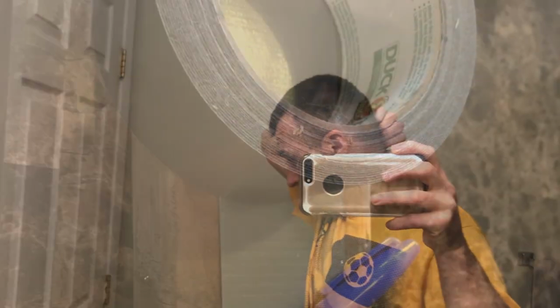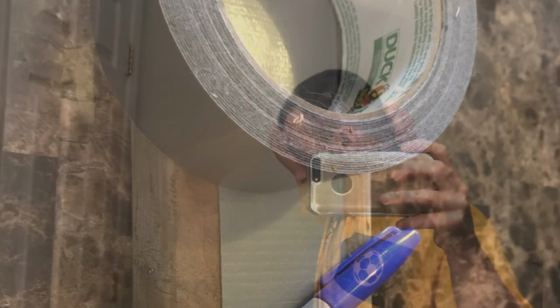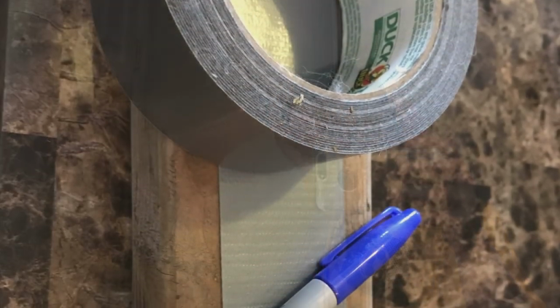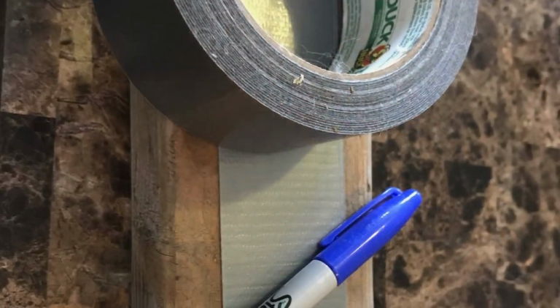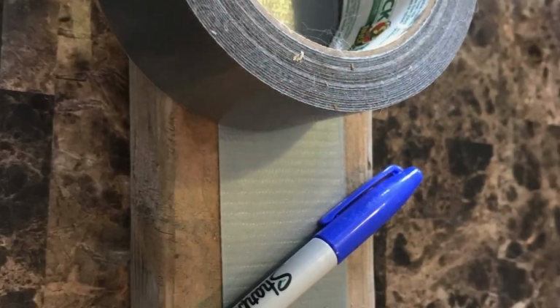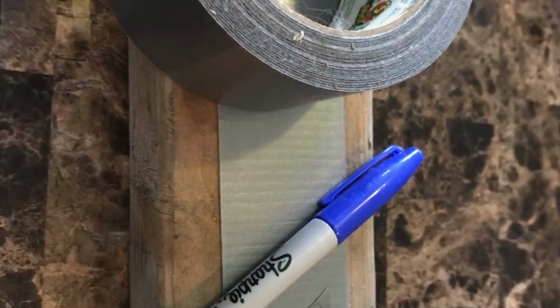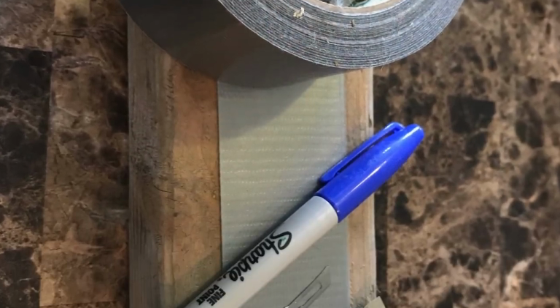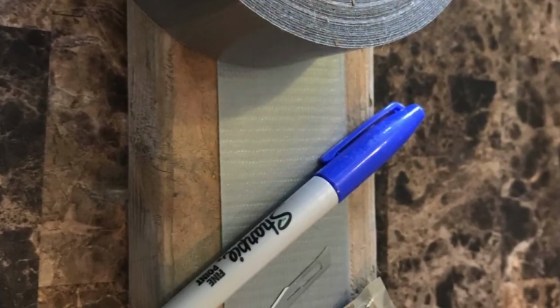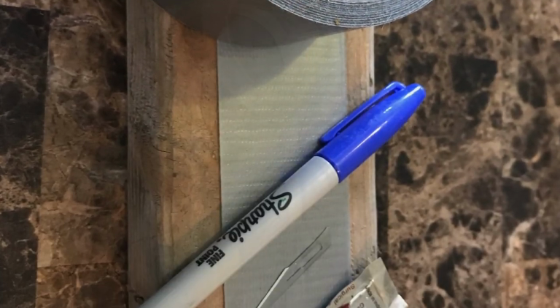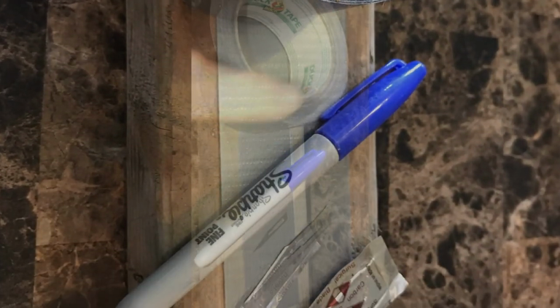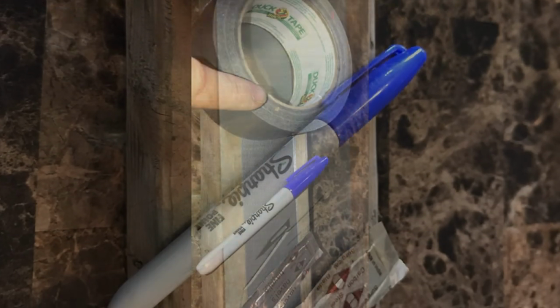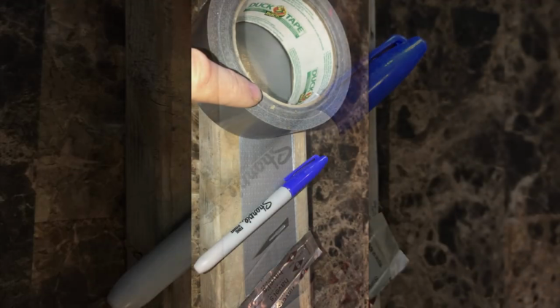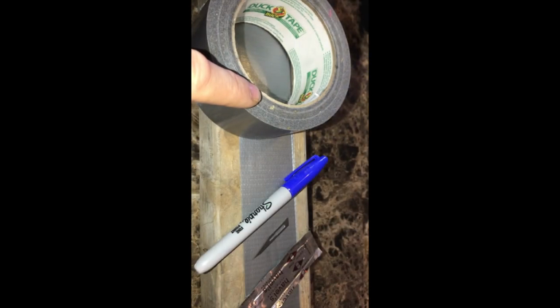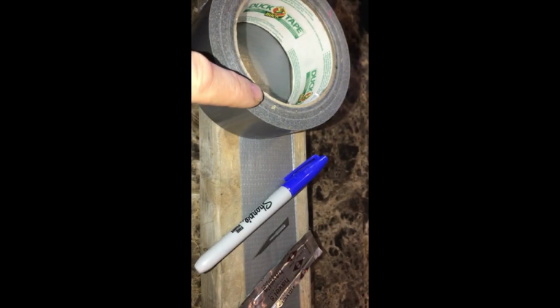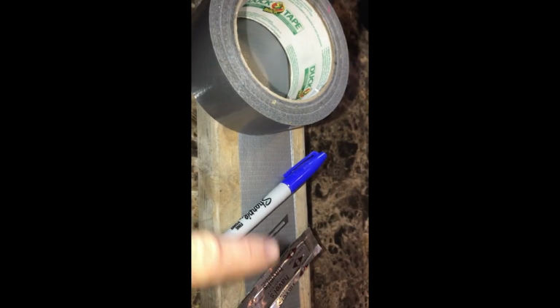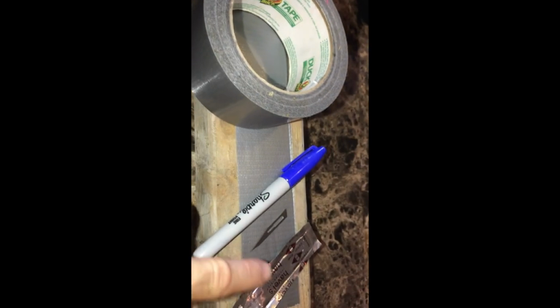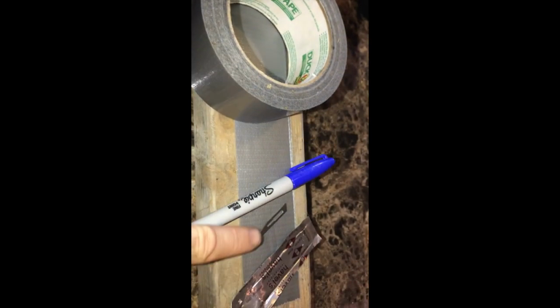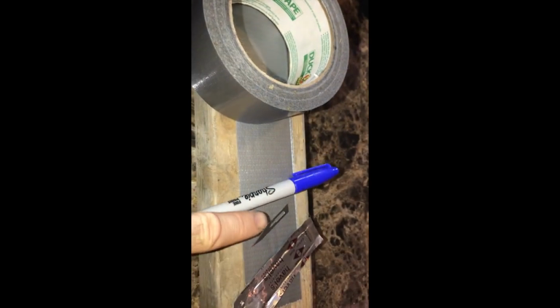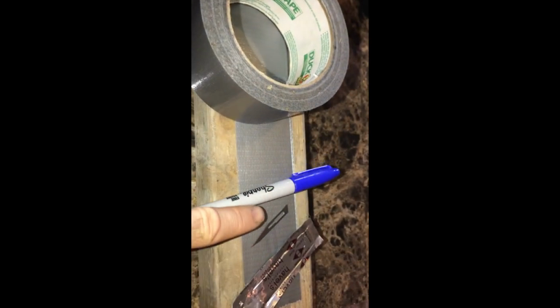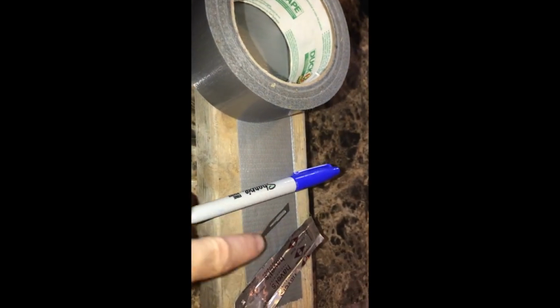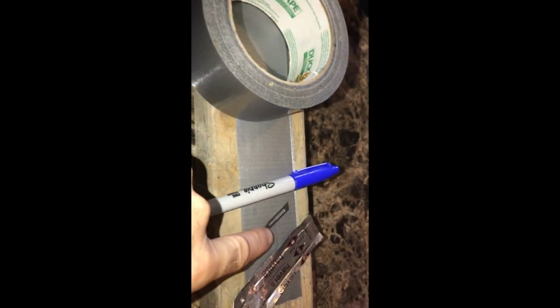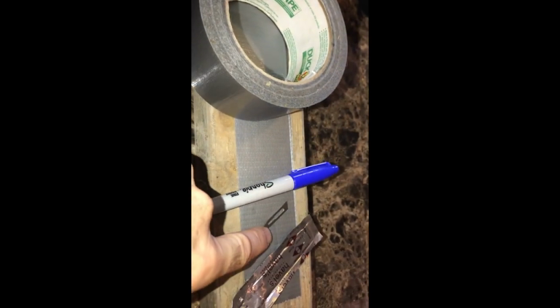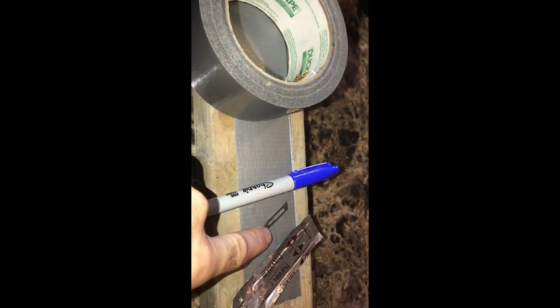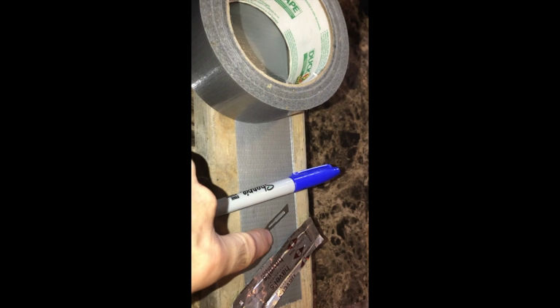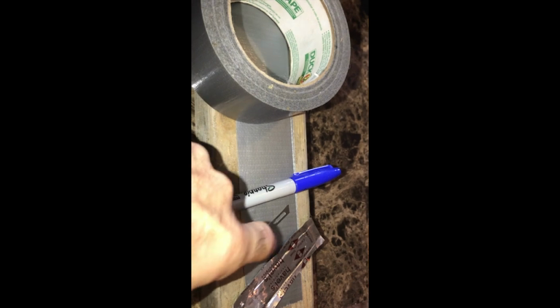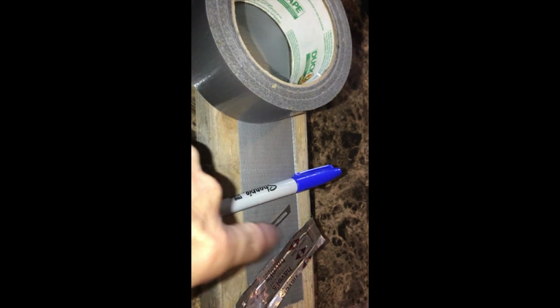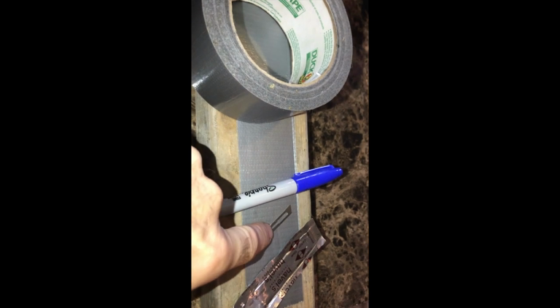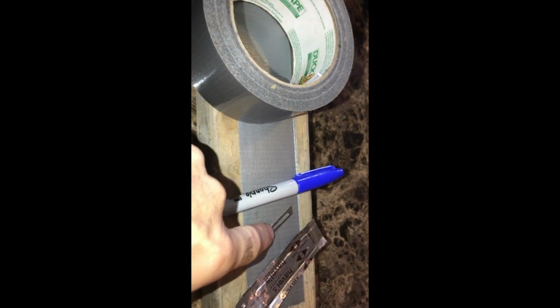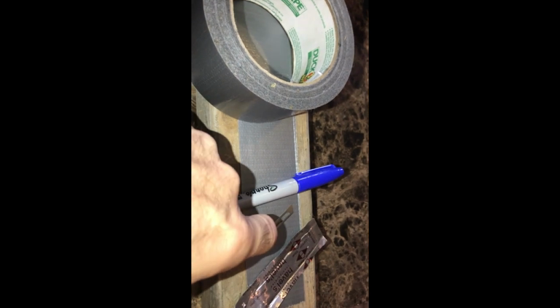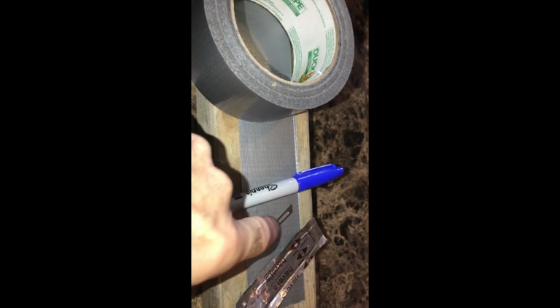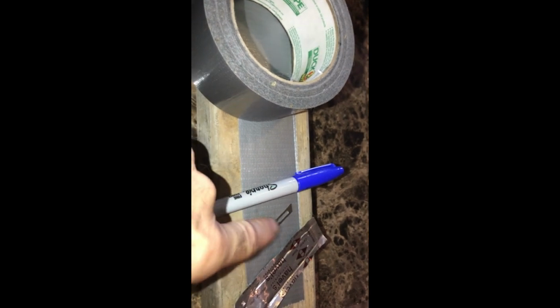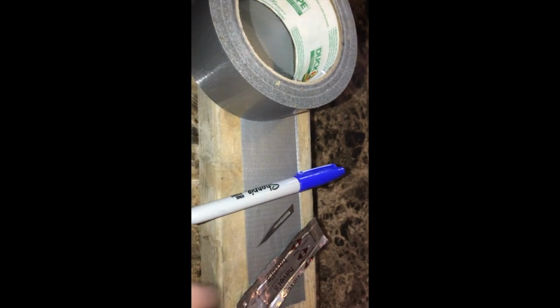I need duct tape, a permanent marker, and an exacto blade or a razor blade. You could use scissors but it's harder to peel the tape.